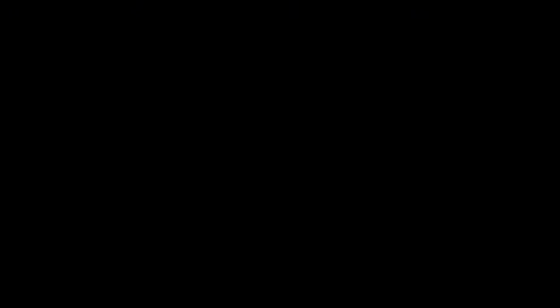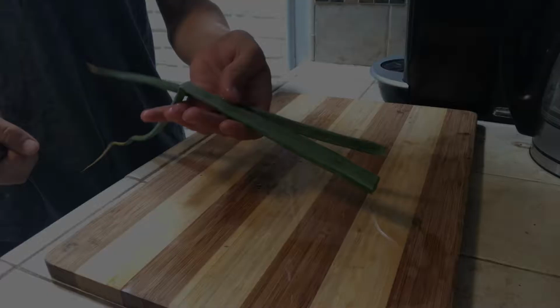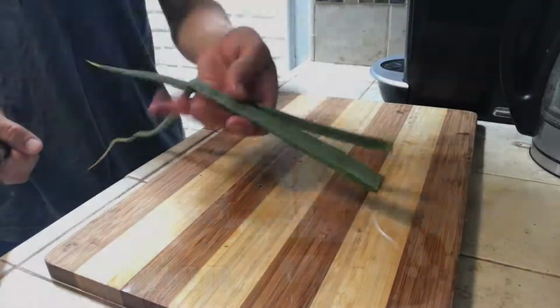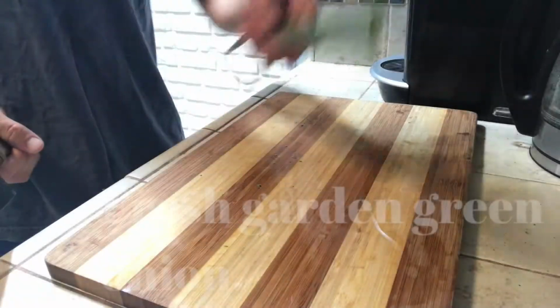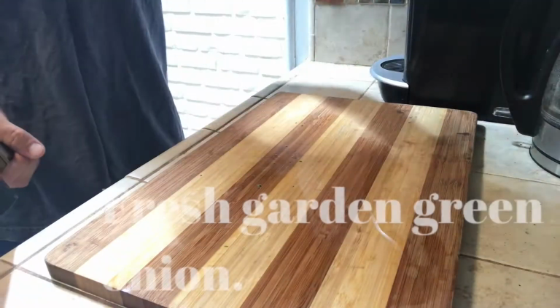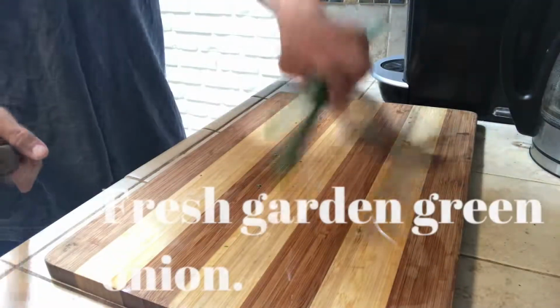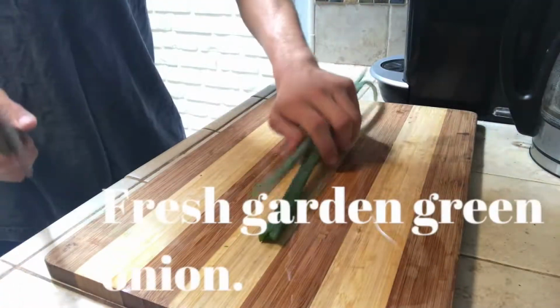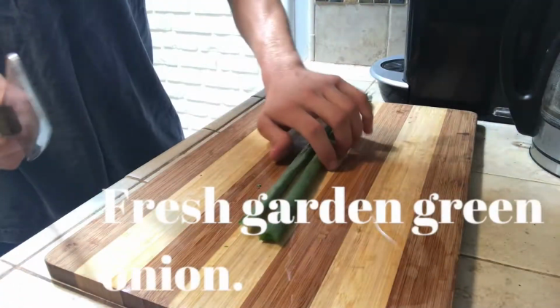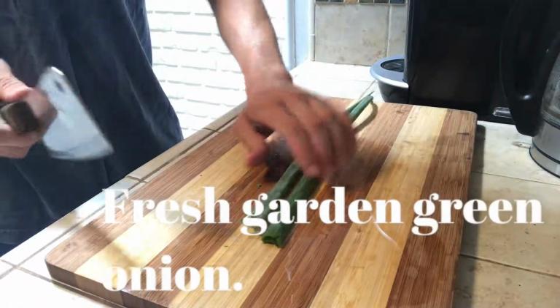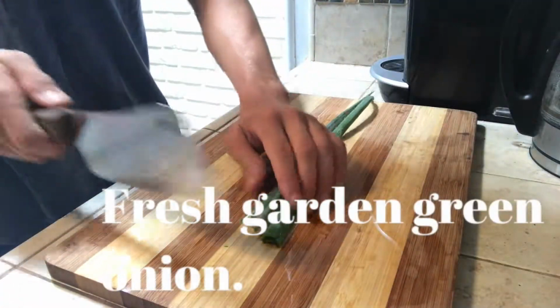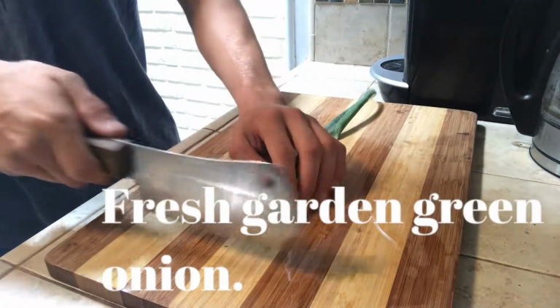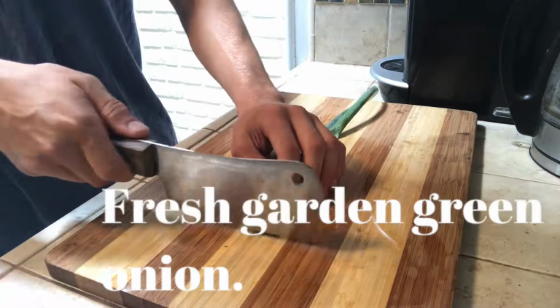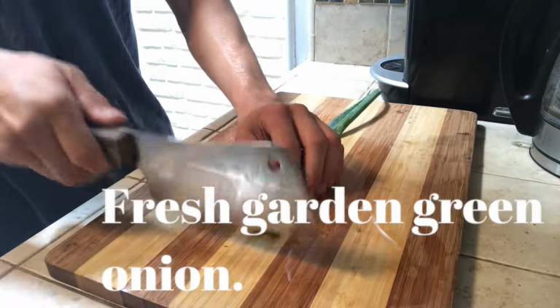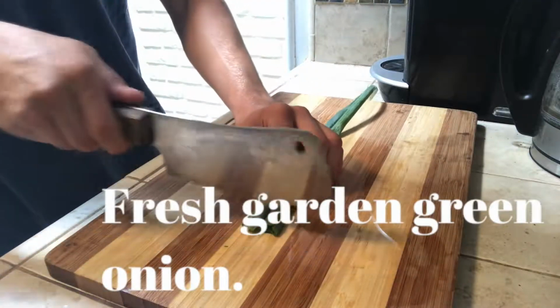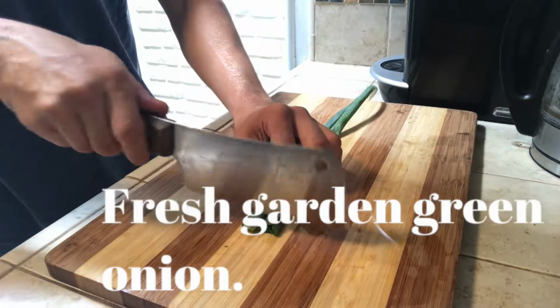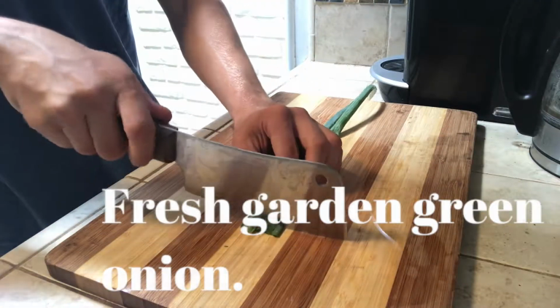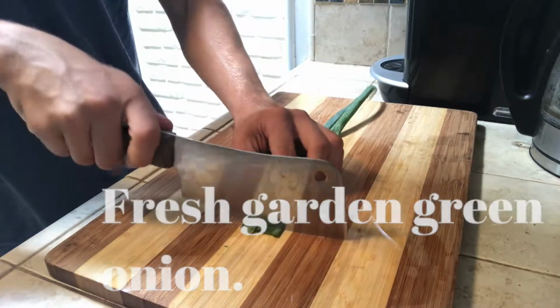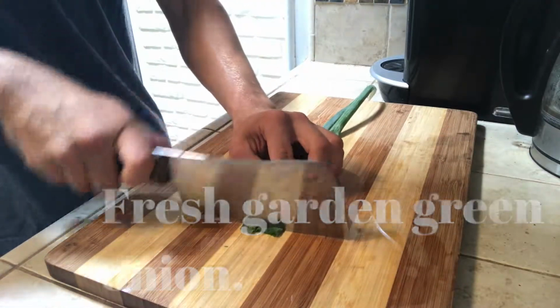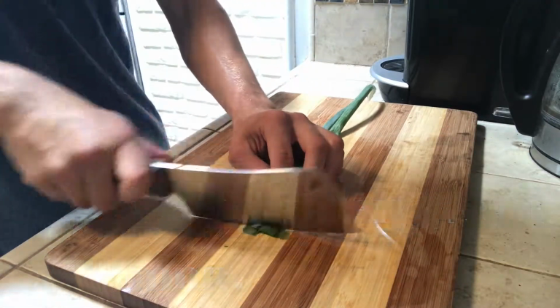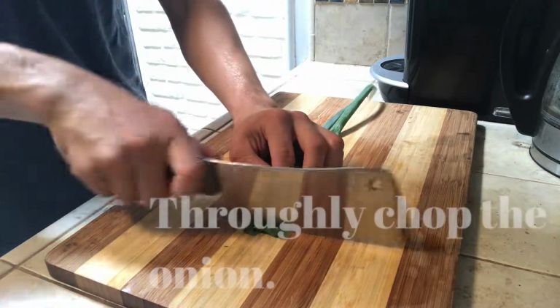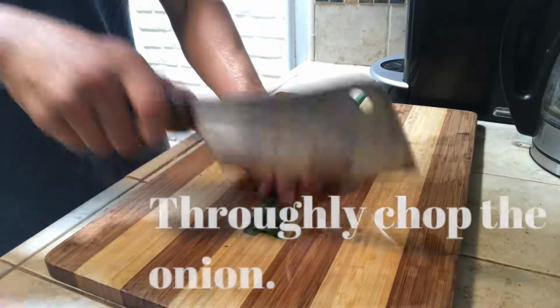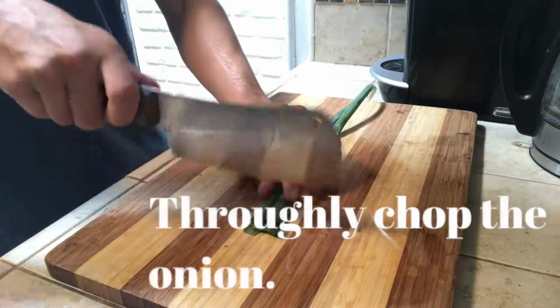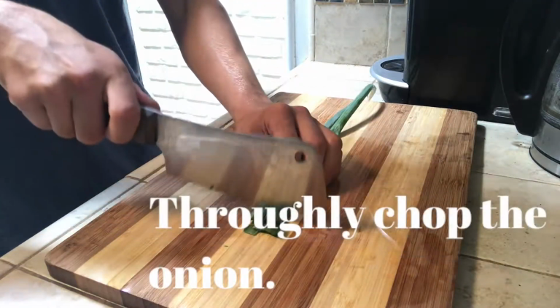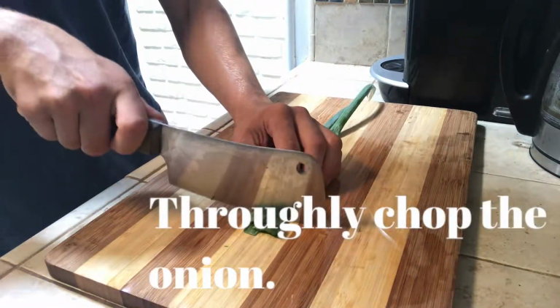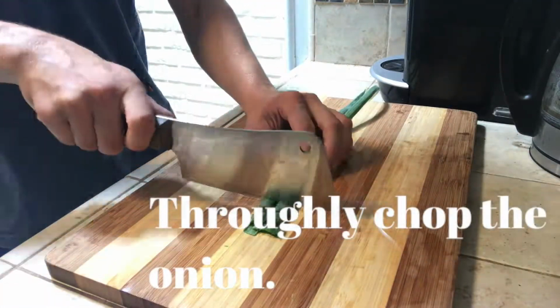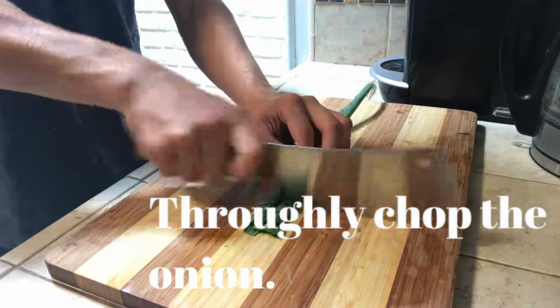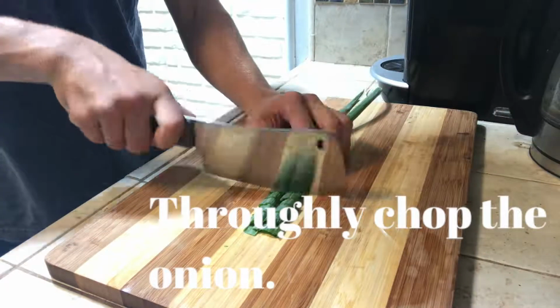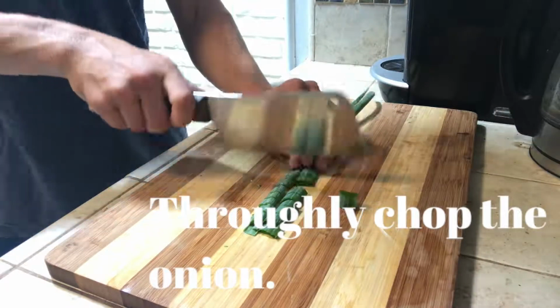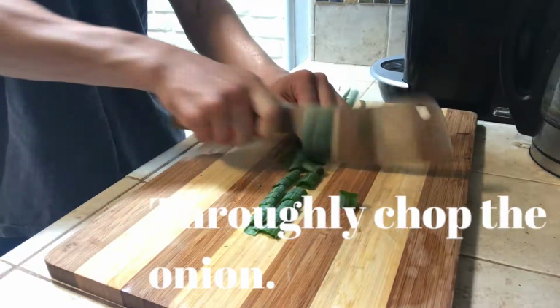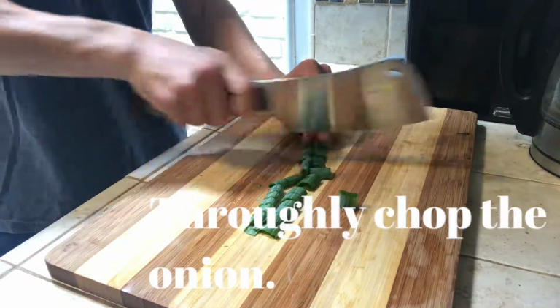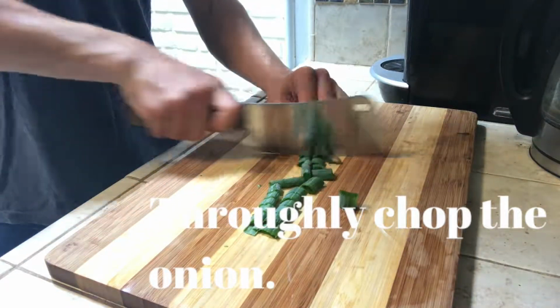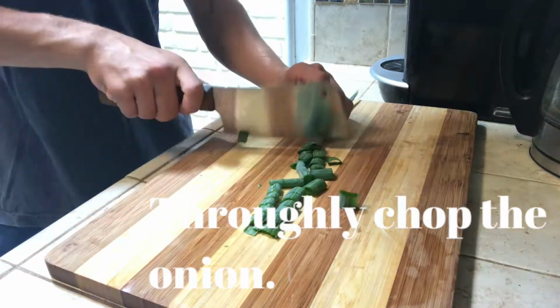Next up, we have some fresh garden green onions. And I'm going to thoroughly chop the onion.